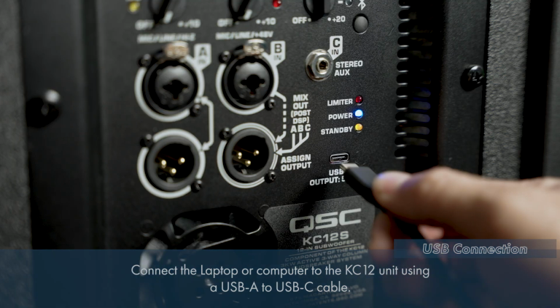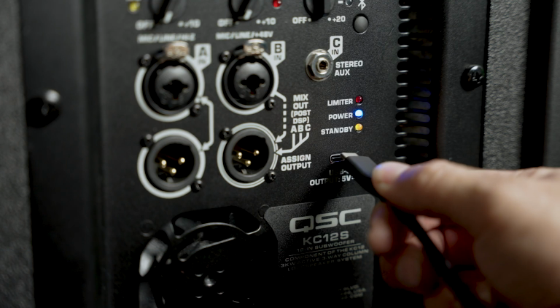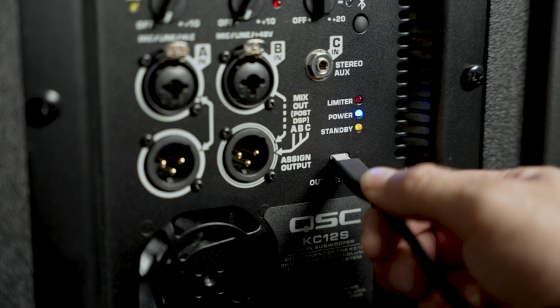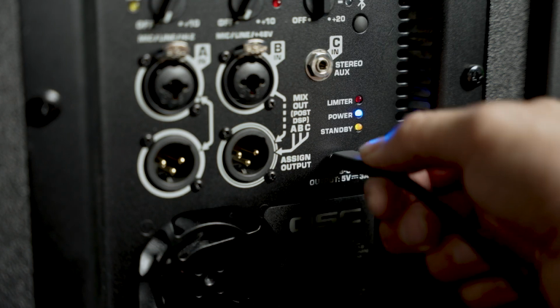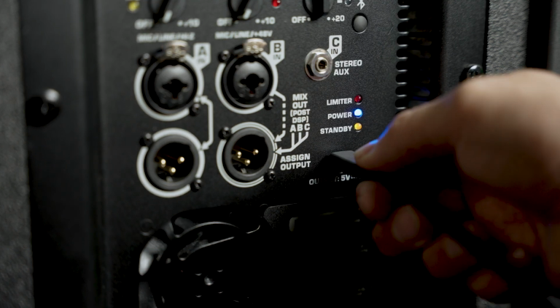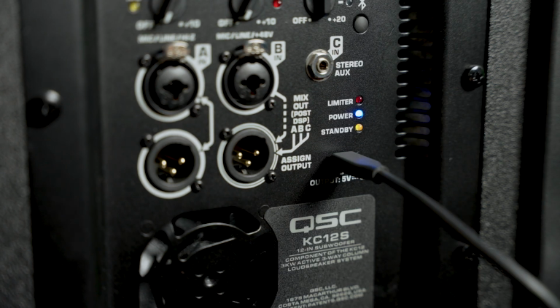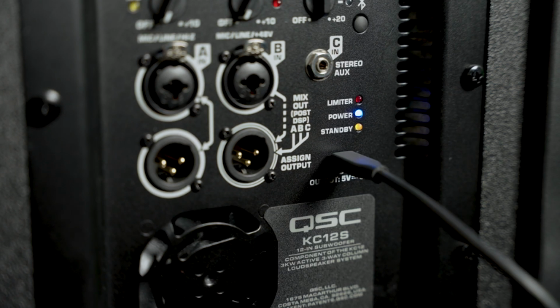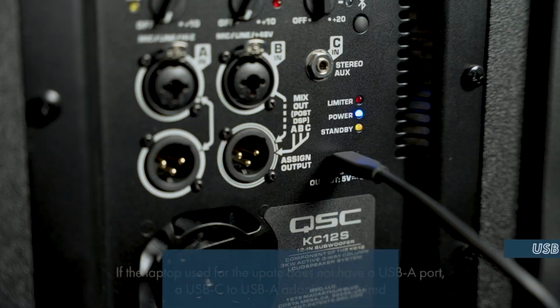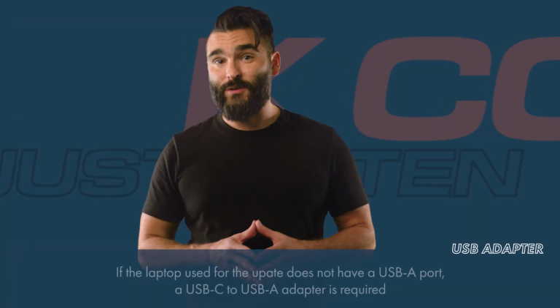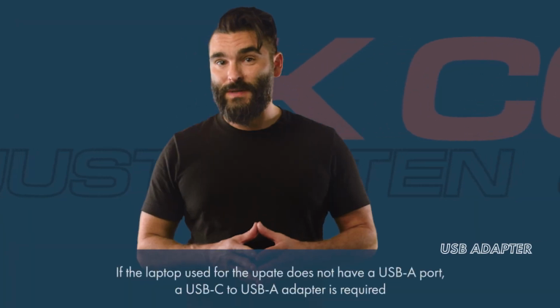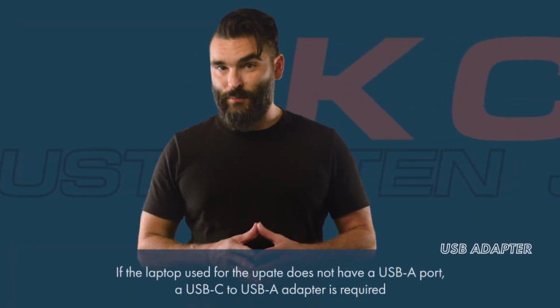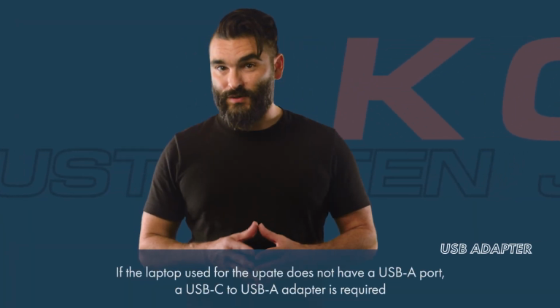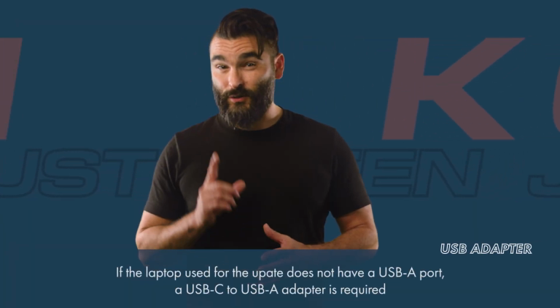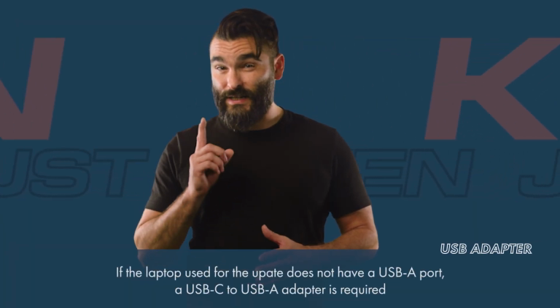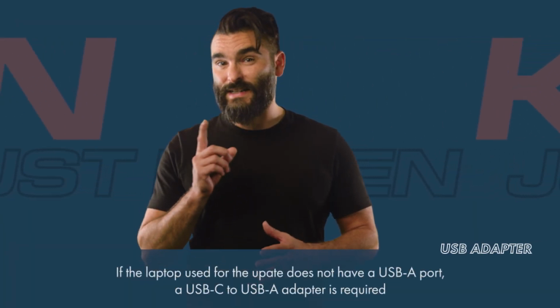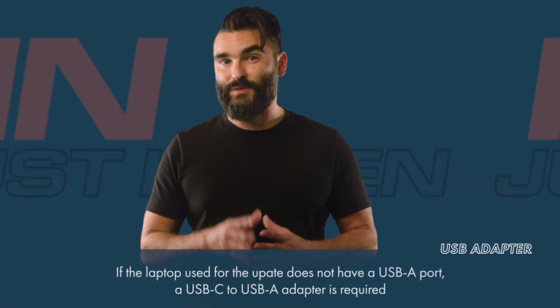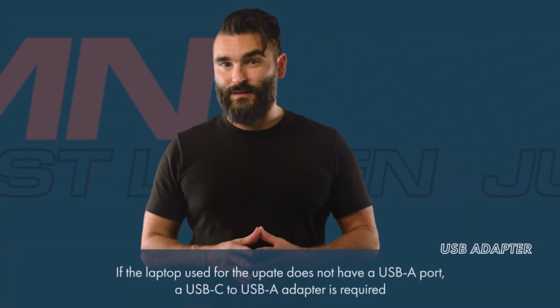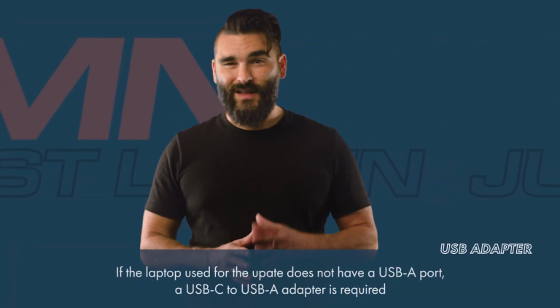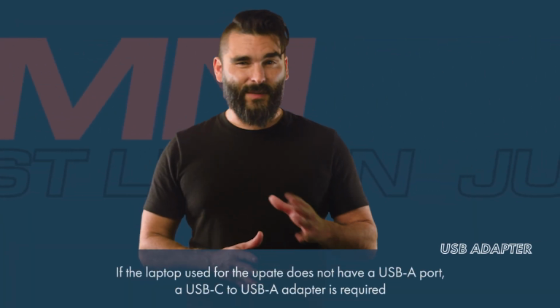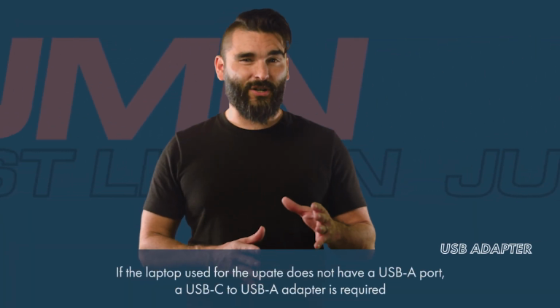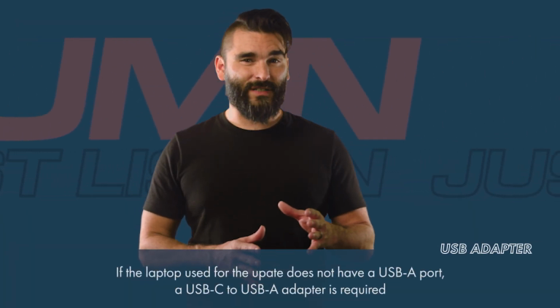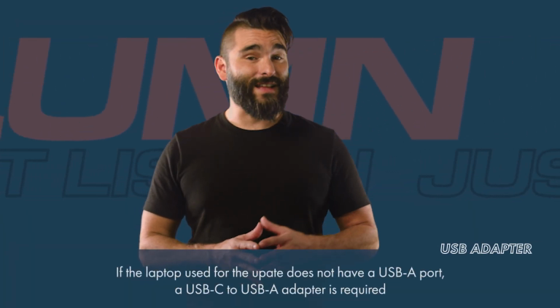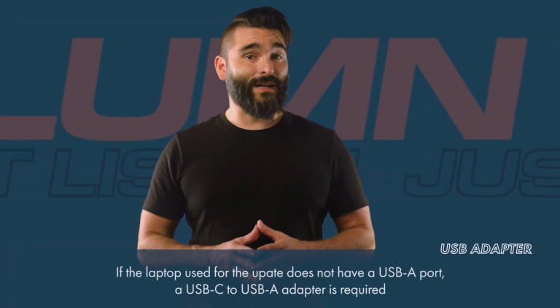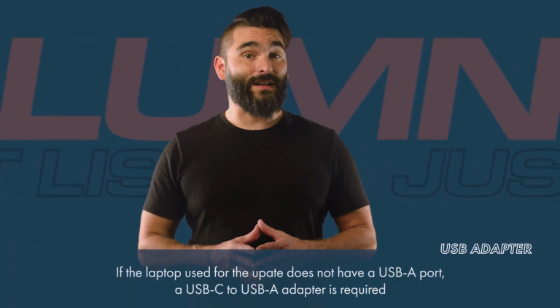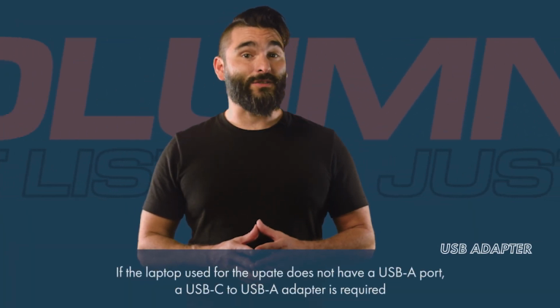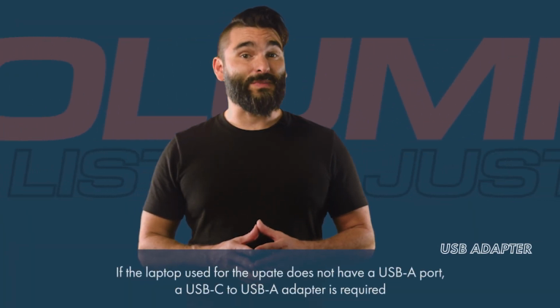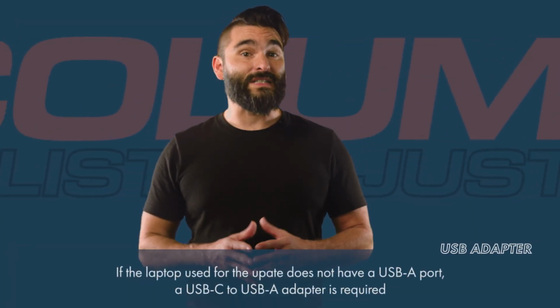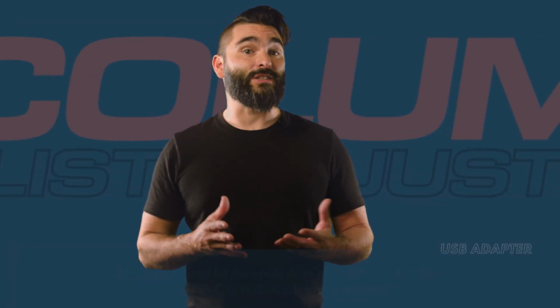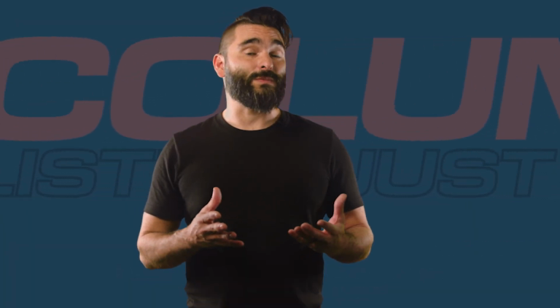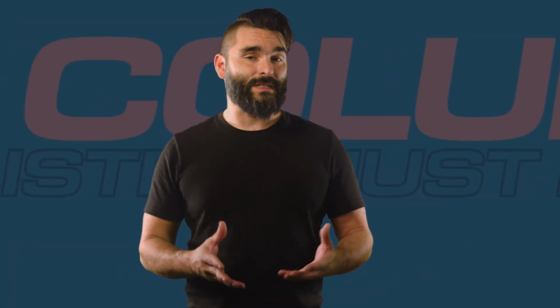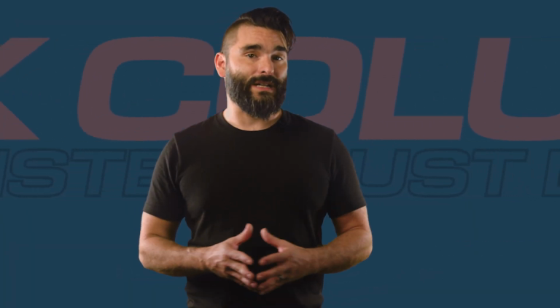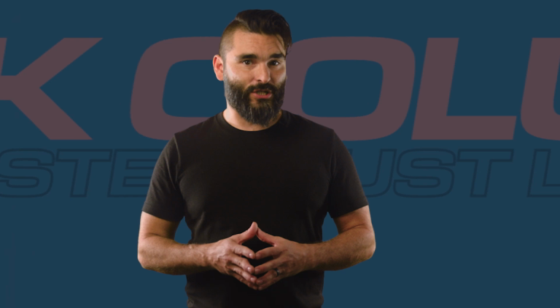If your laptop or computer does not have USB-A ports, you'll need an adapter. The updater currently does not recognize USB-C to USB-C connections.